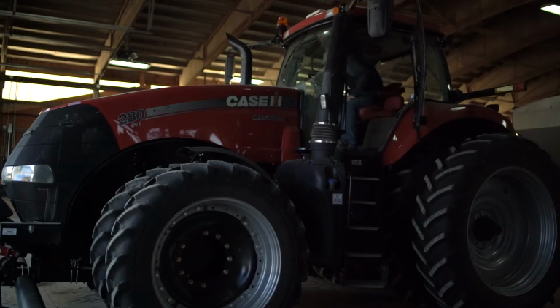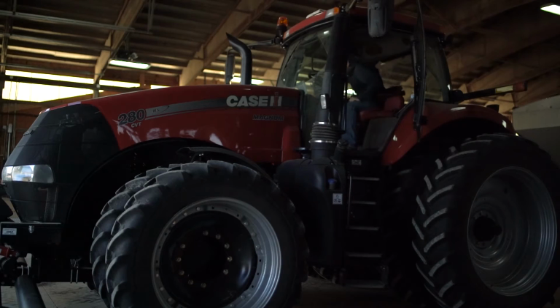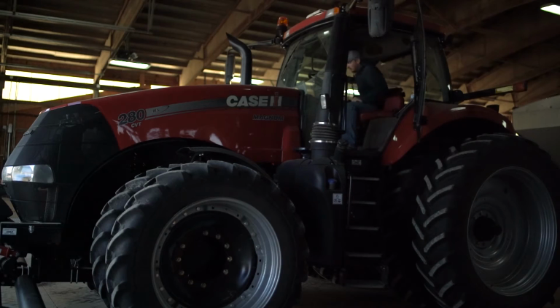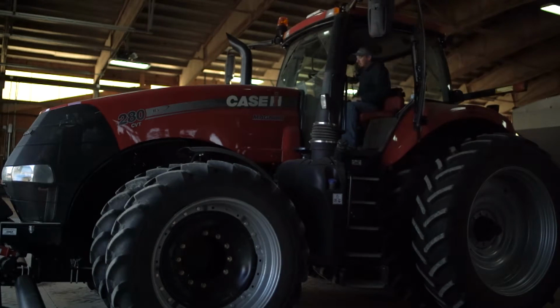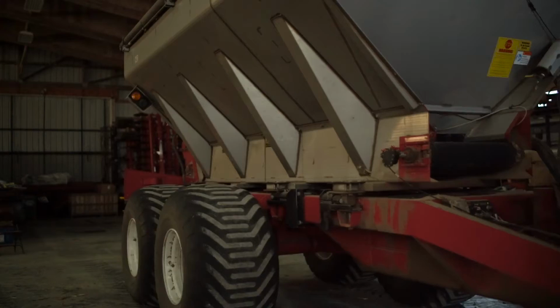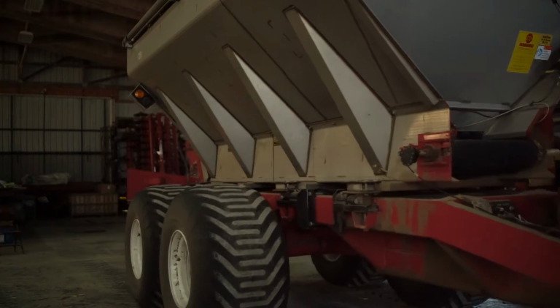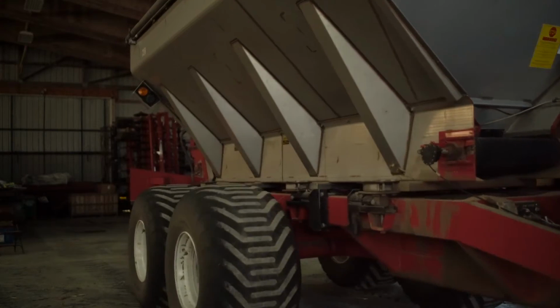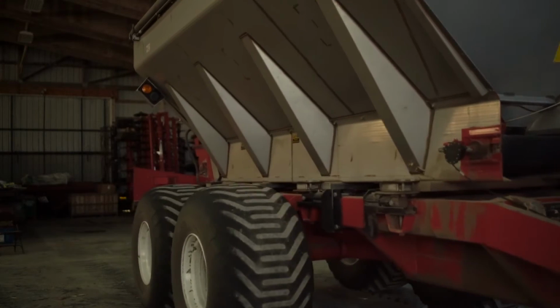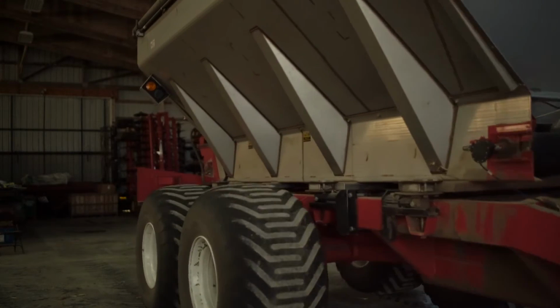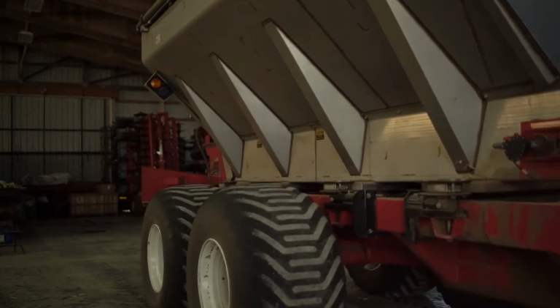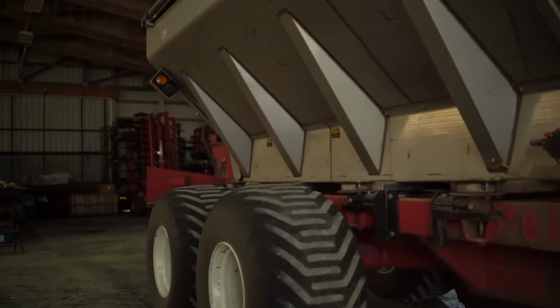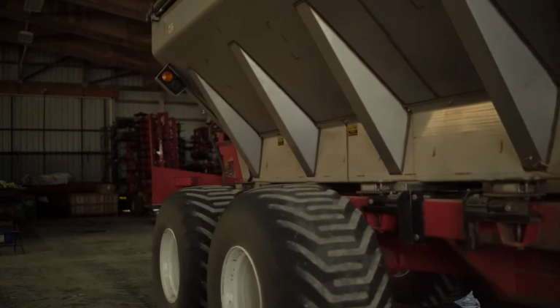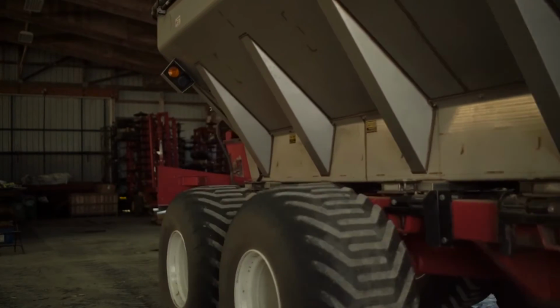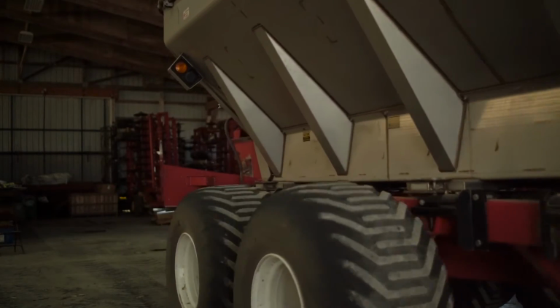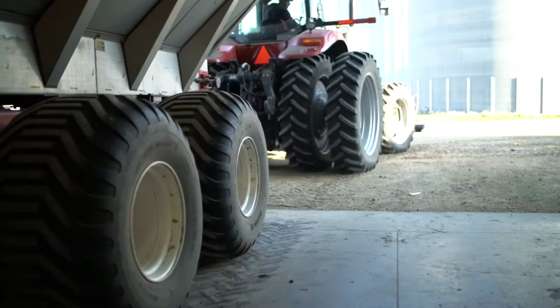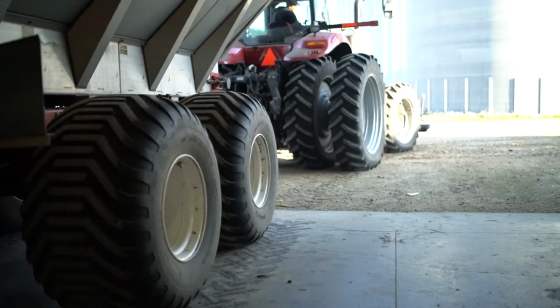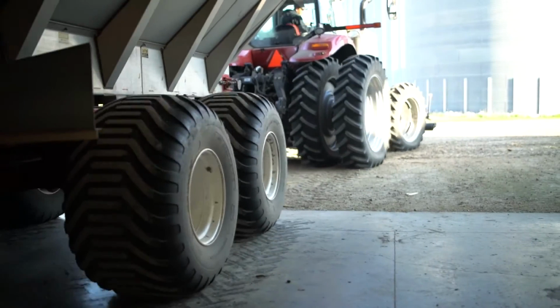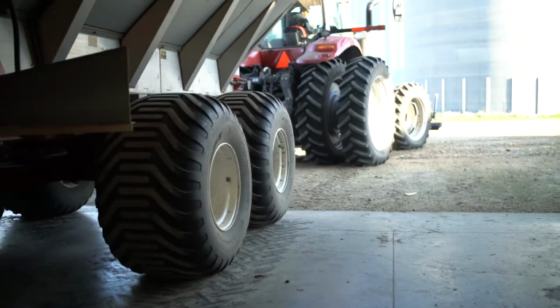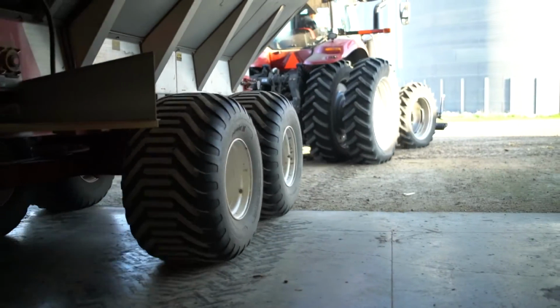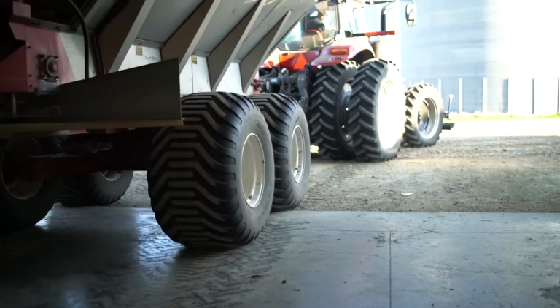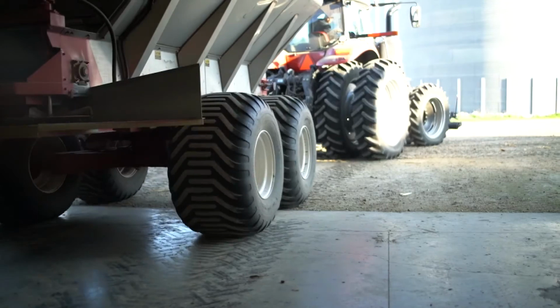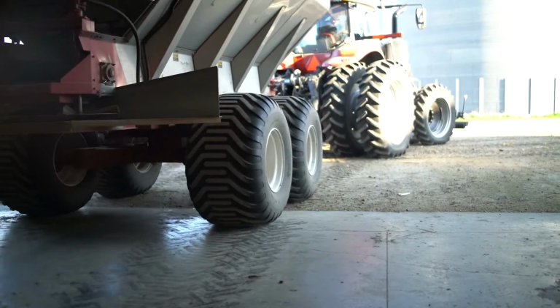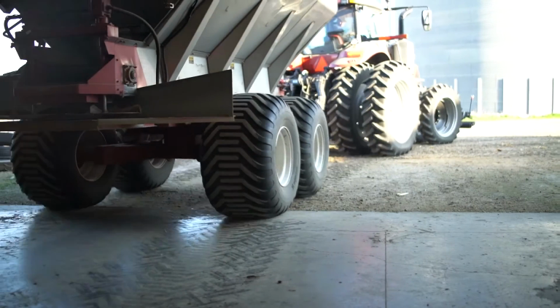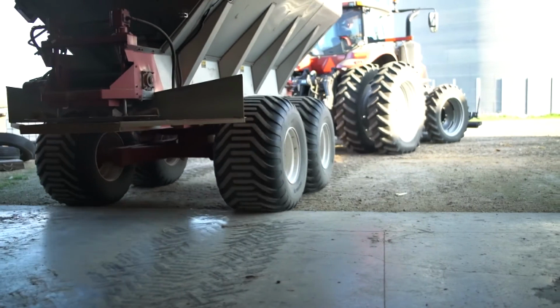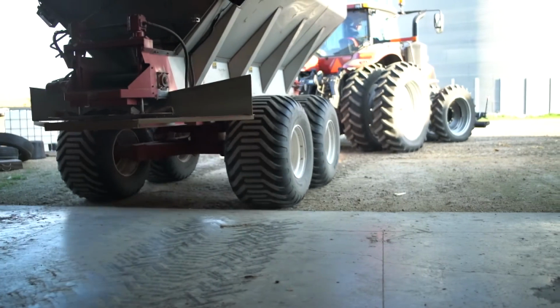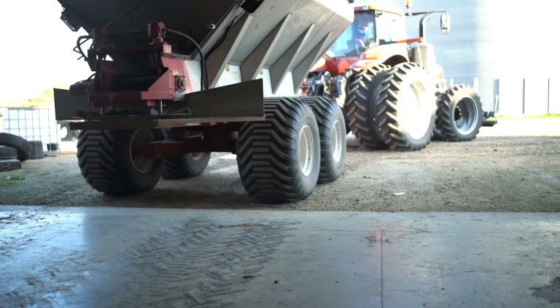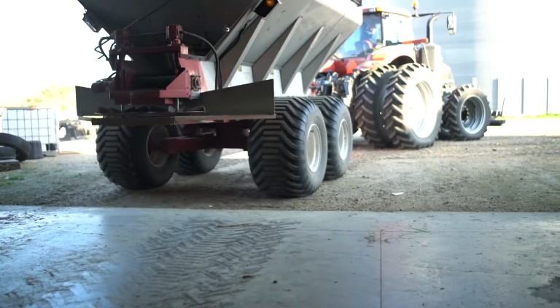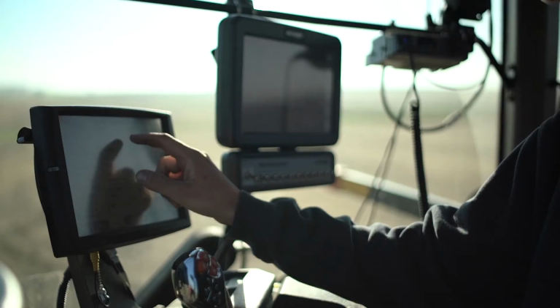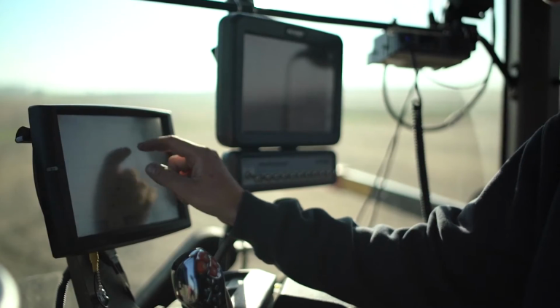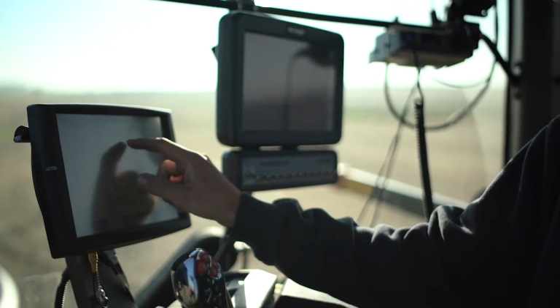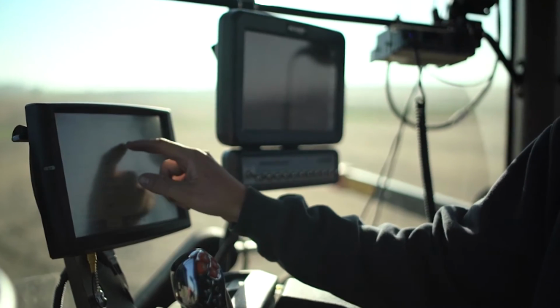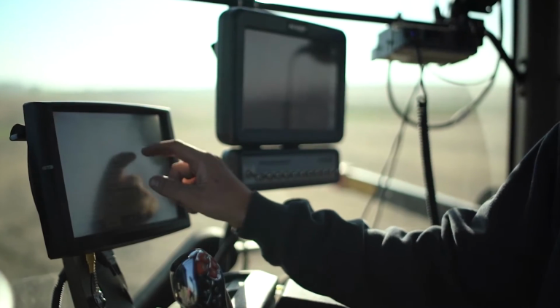When we bought the fertilizer spreader a couple years ago, we looked into buying the fertilizer direct off the river from a large processor.